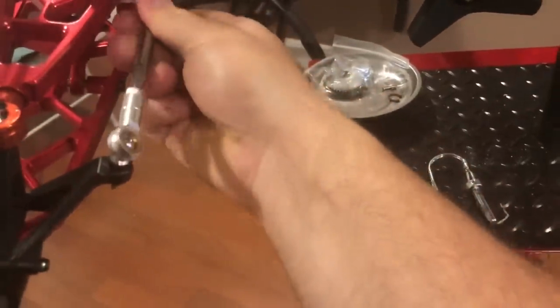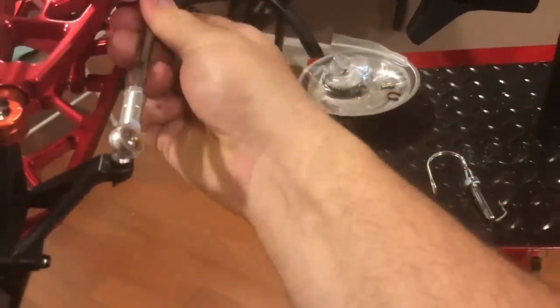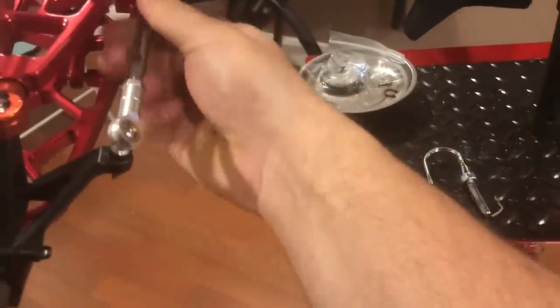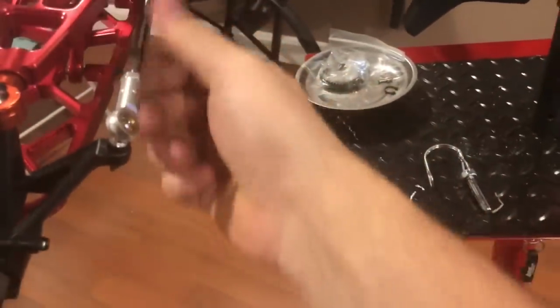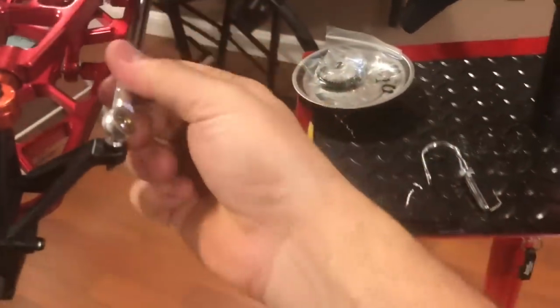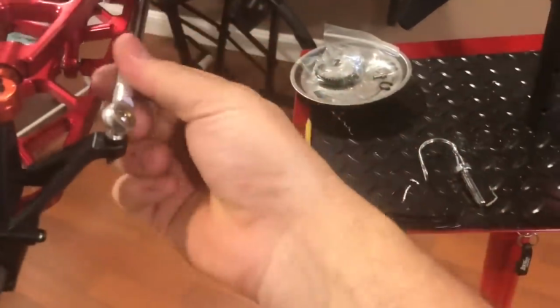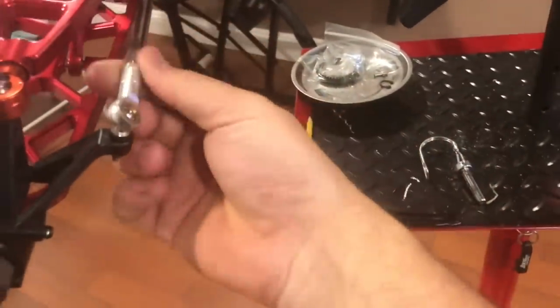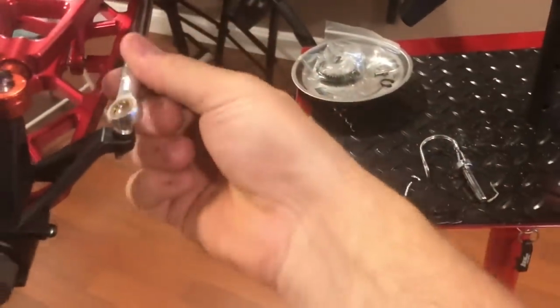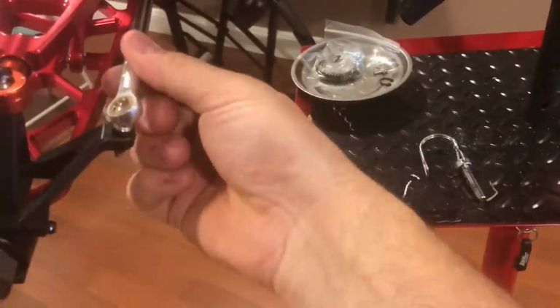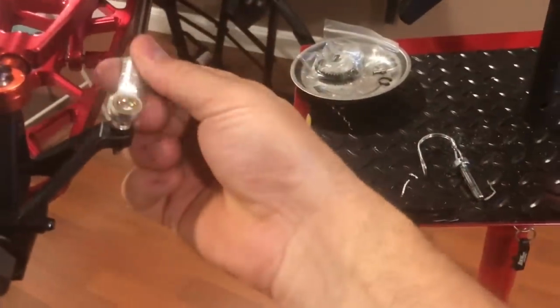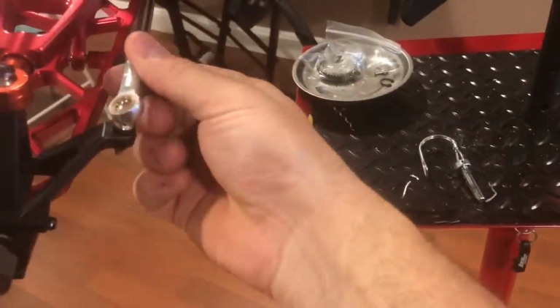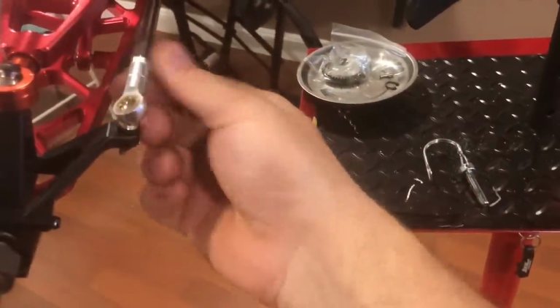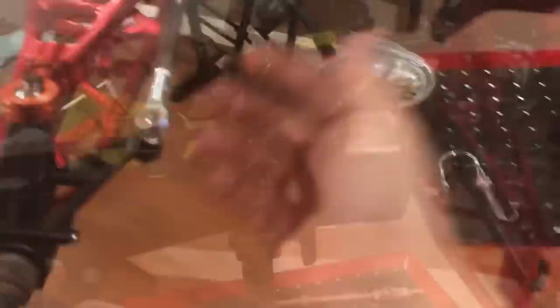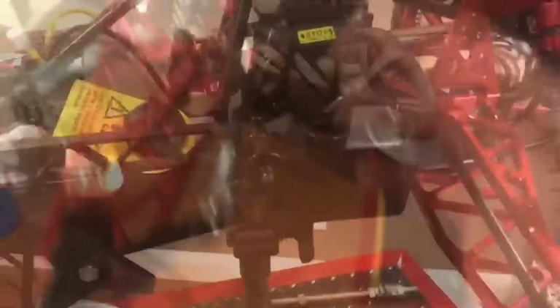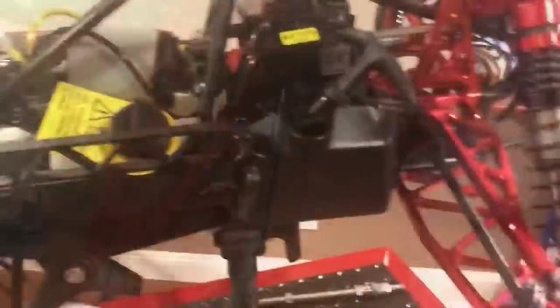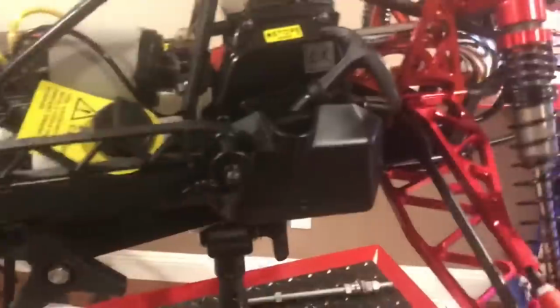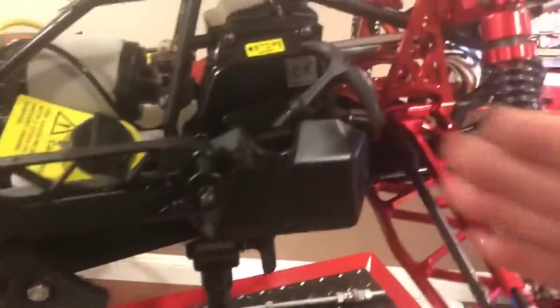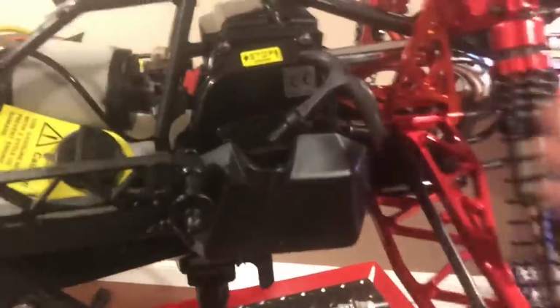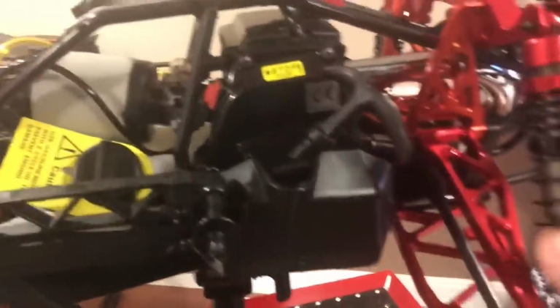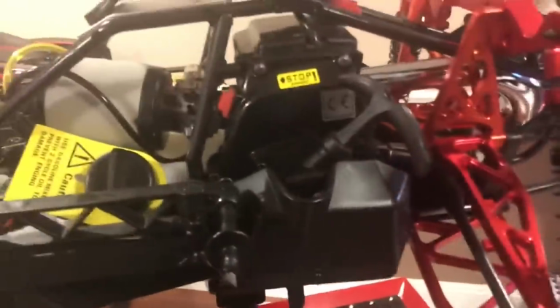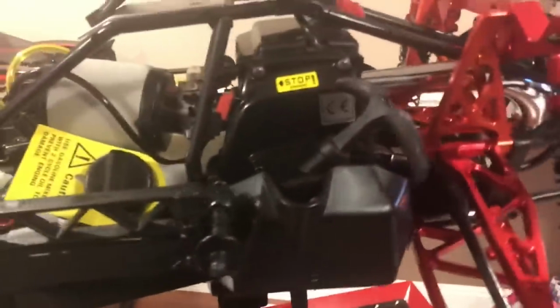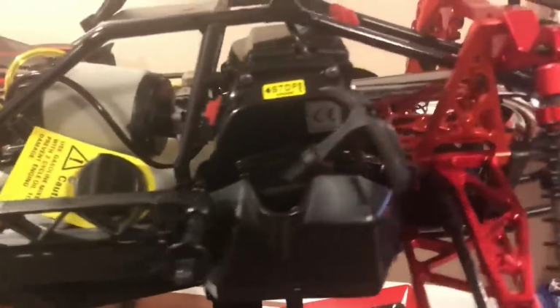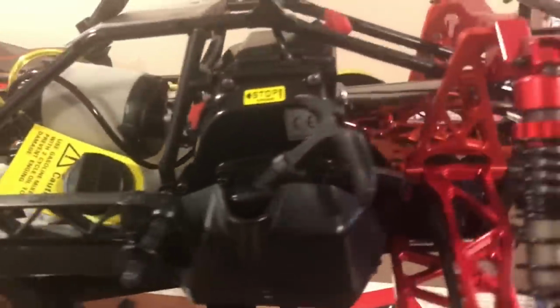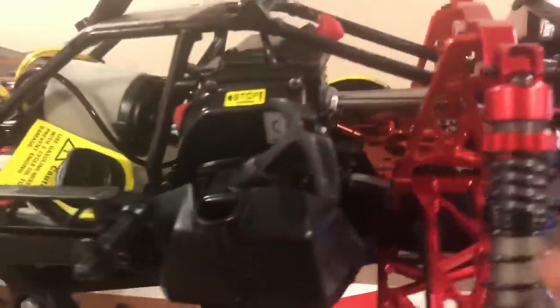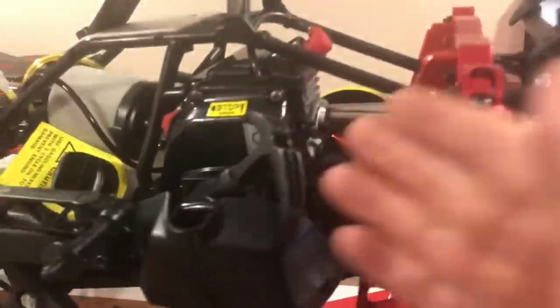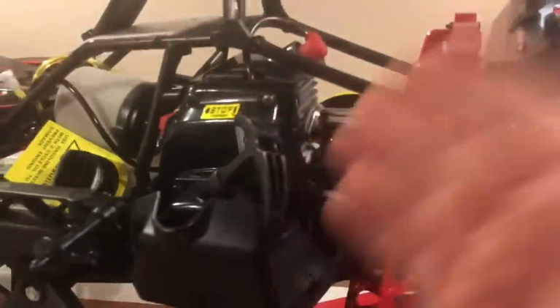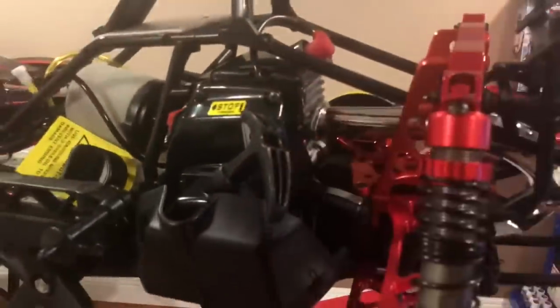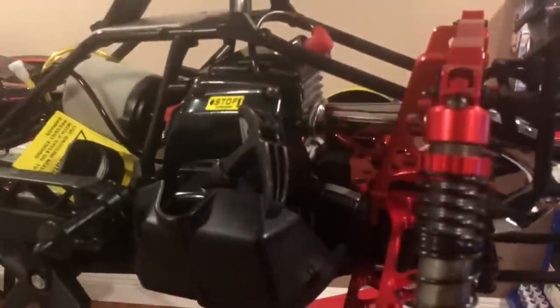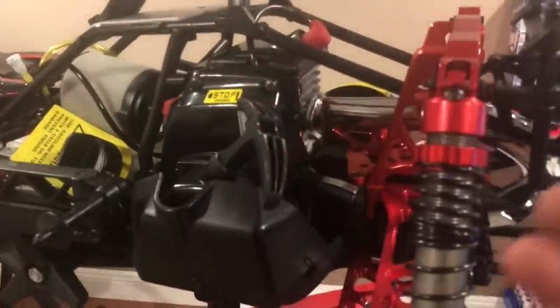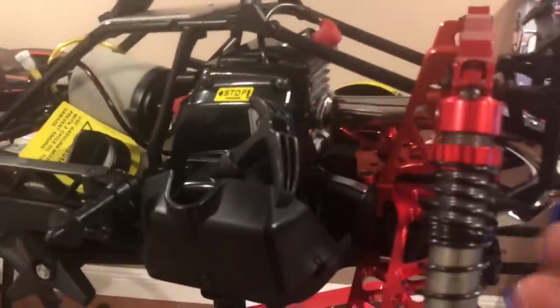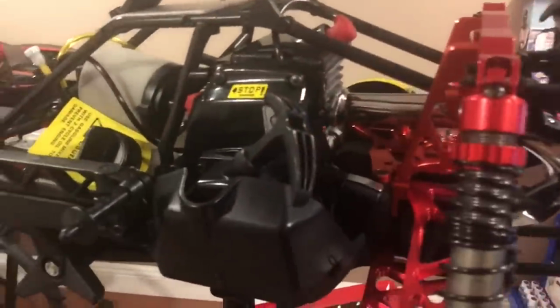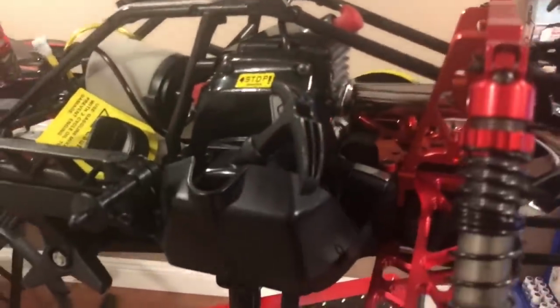We're going to adjust all this. This engine should come out and — you must use an outerwear, people.